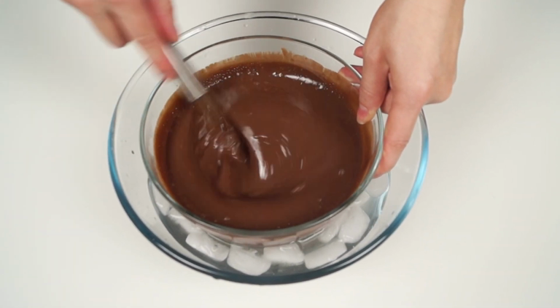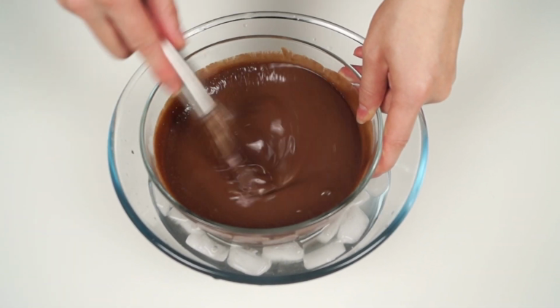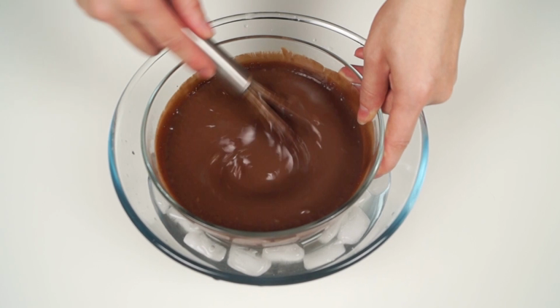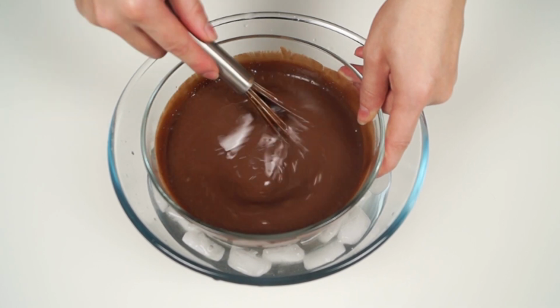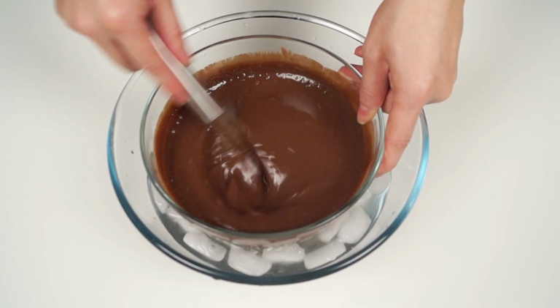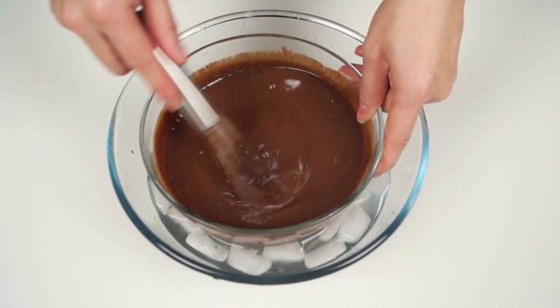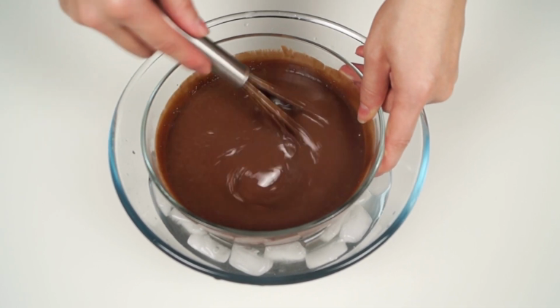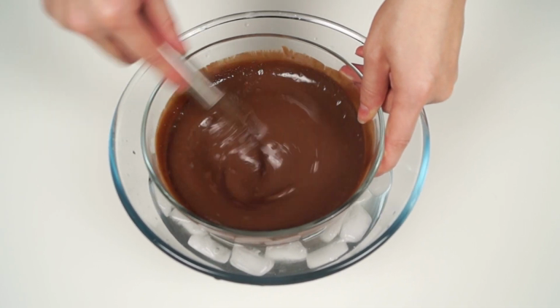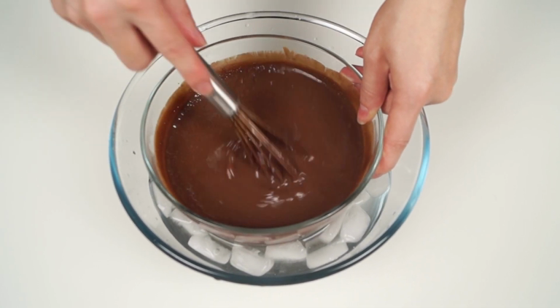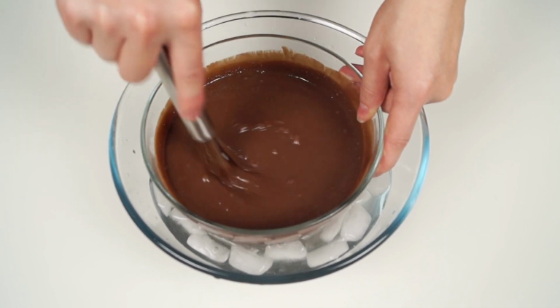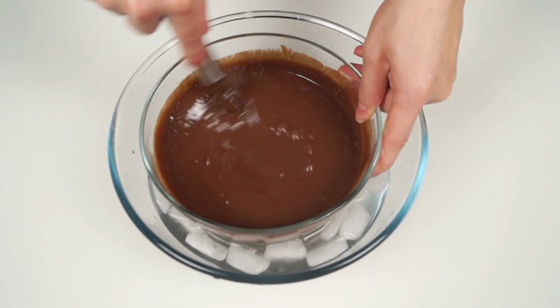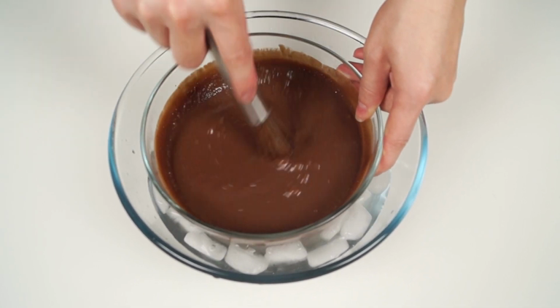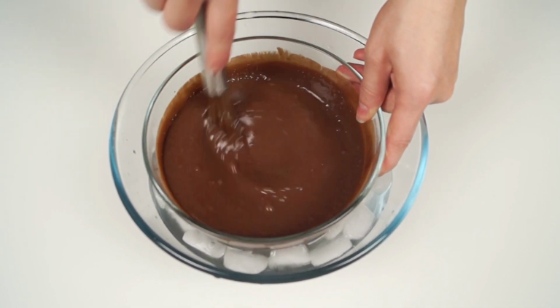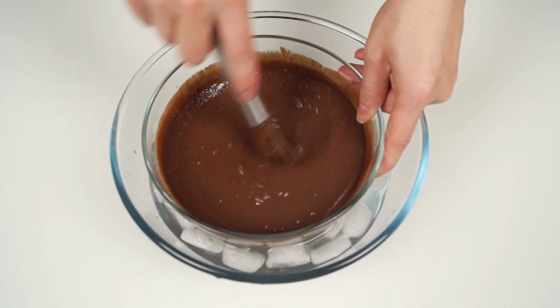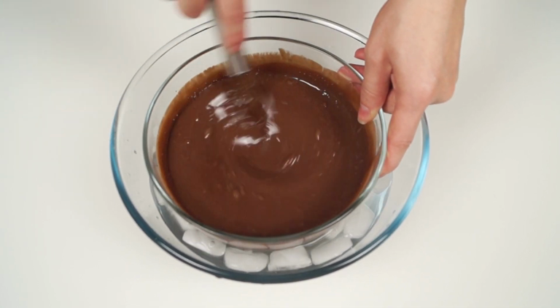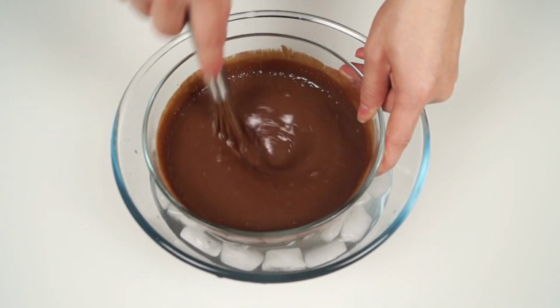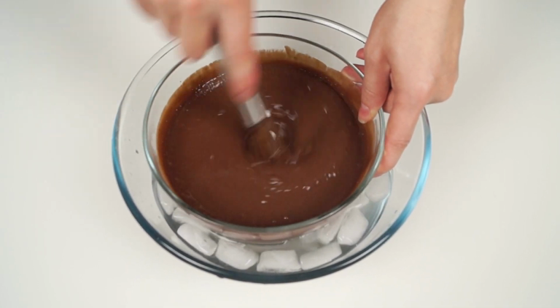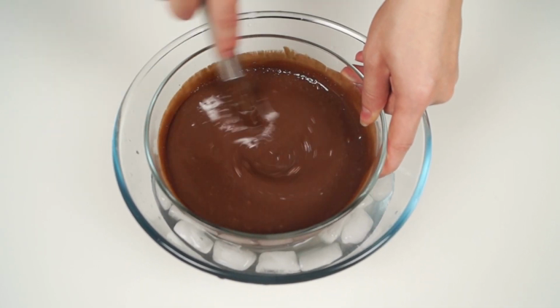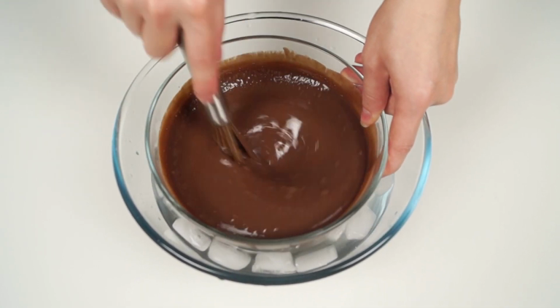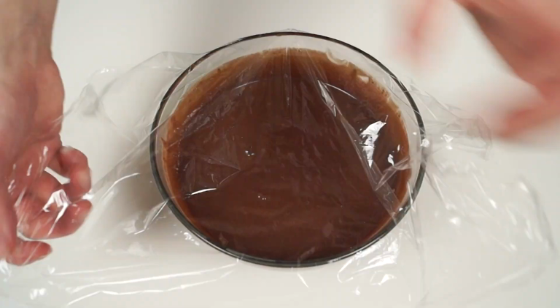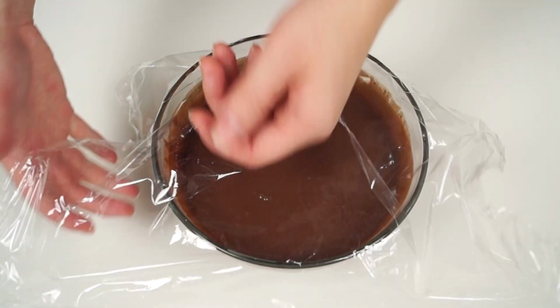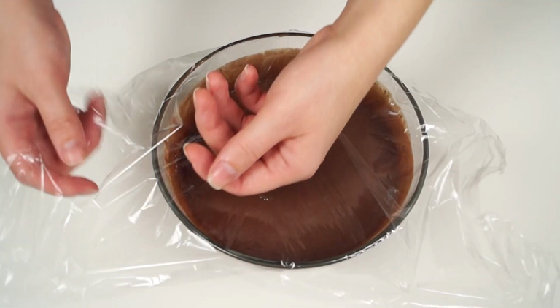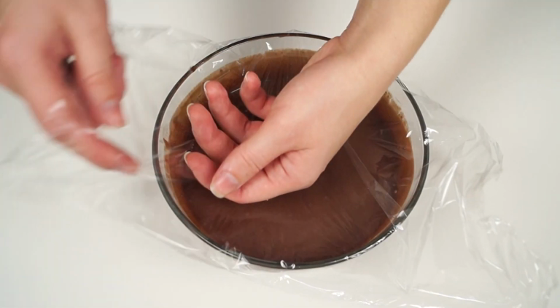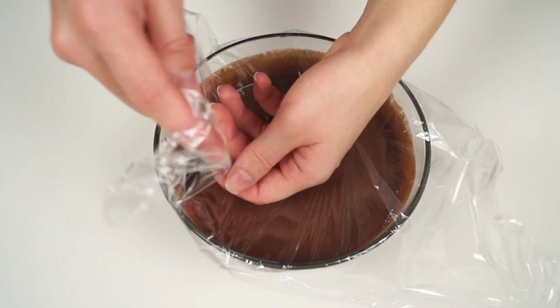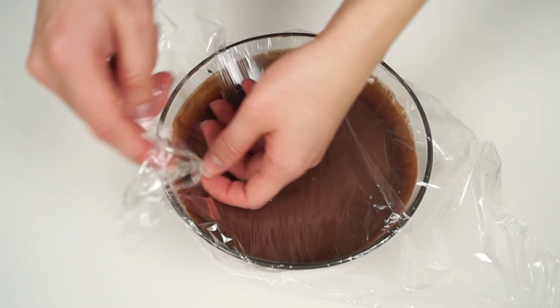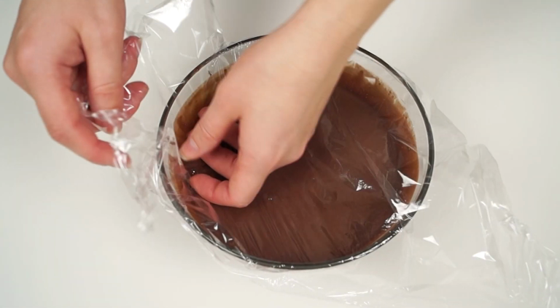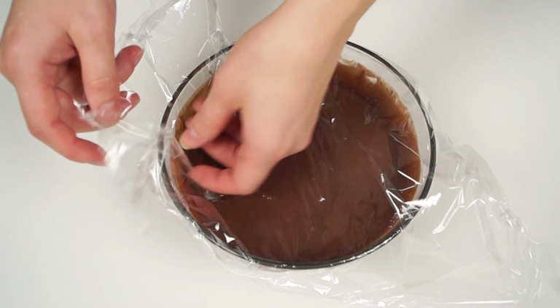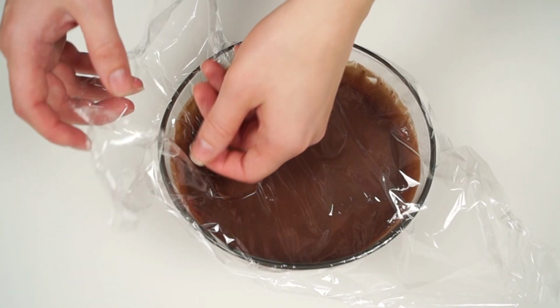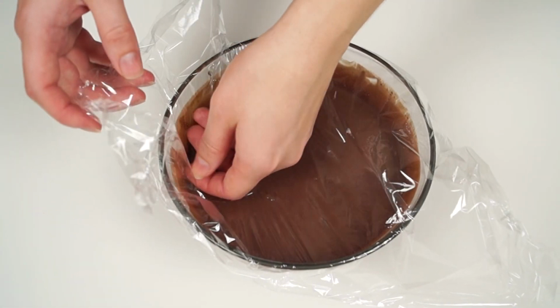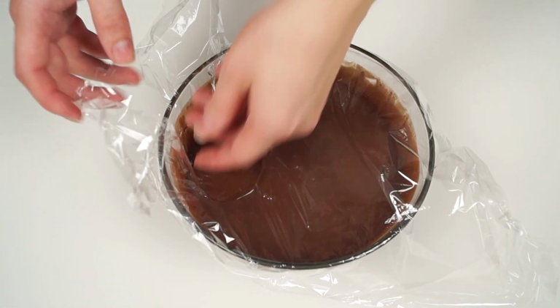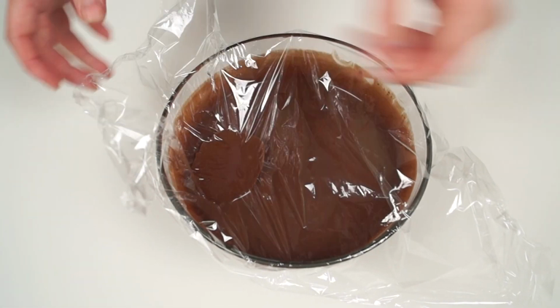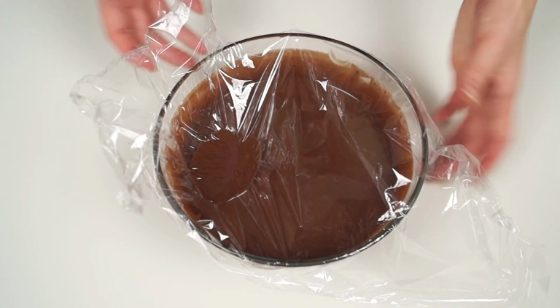Then, cover with a plastic wrap and refrigerate overnight, at least for 4 hours.